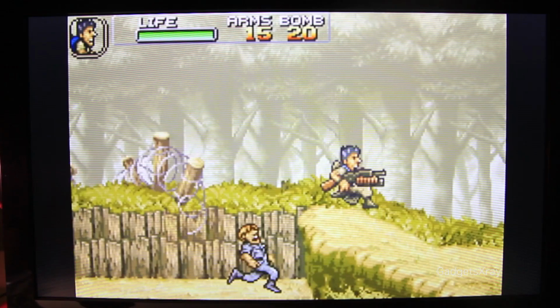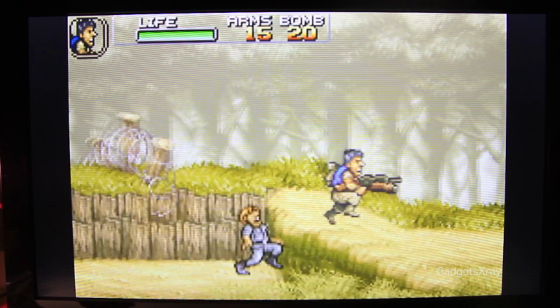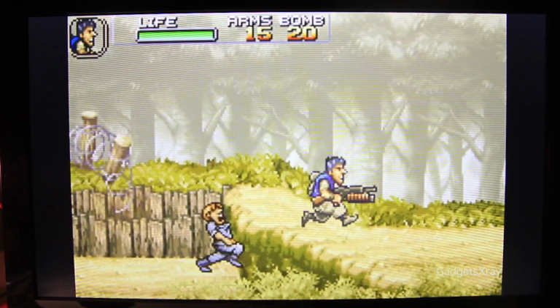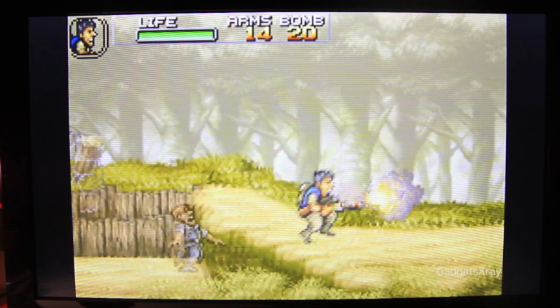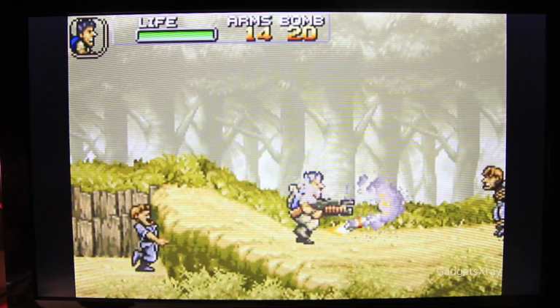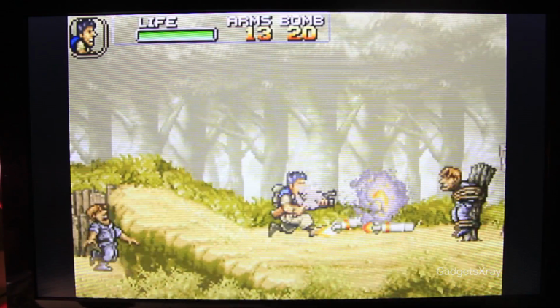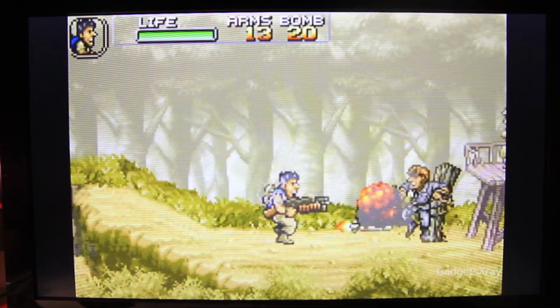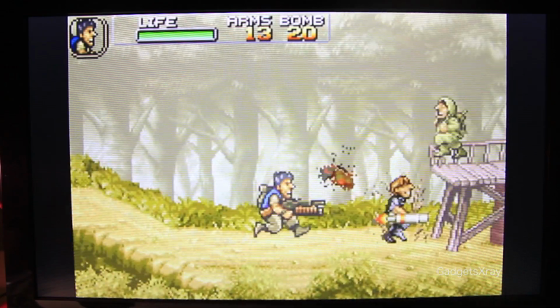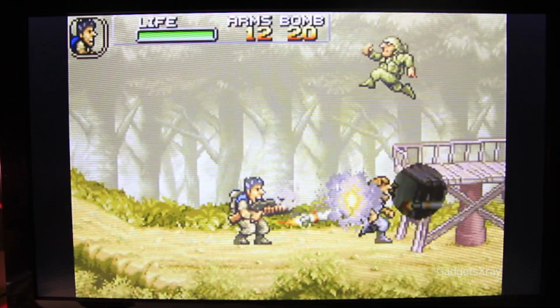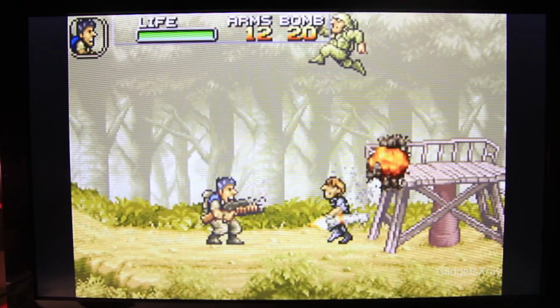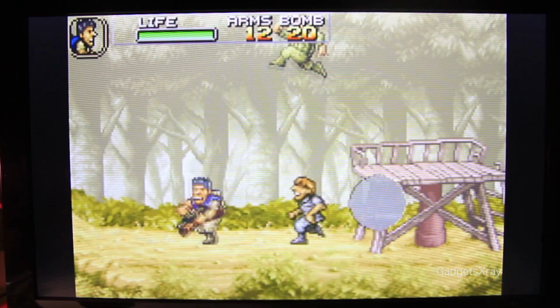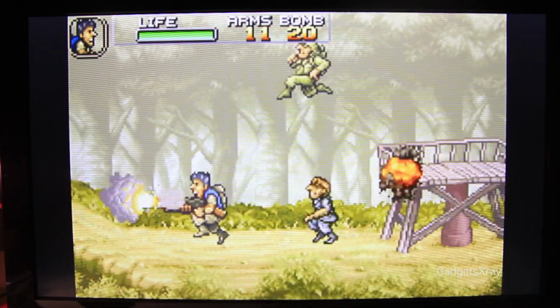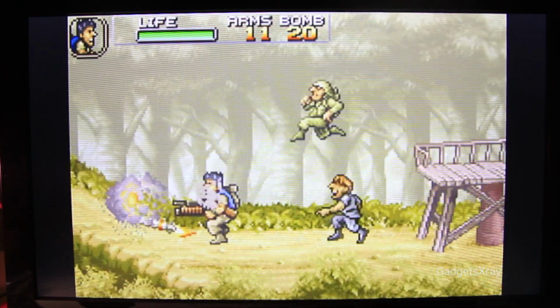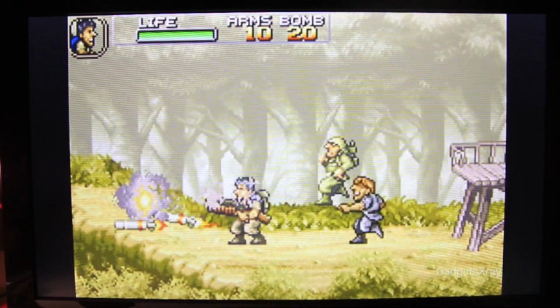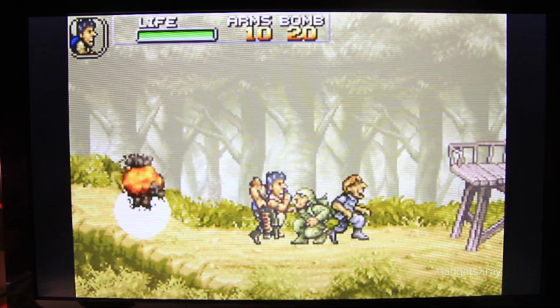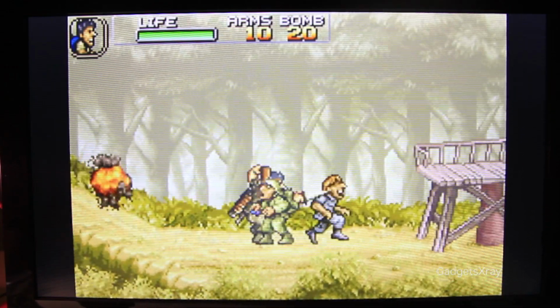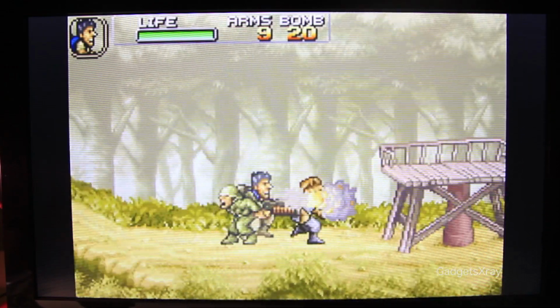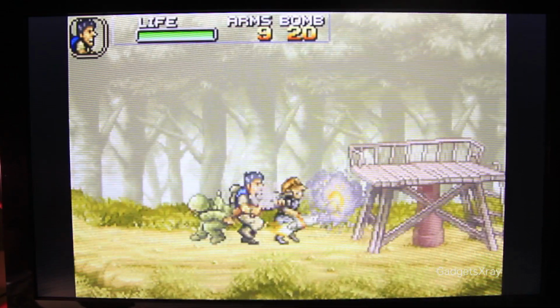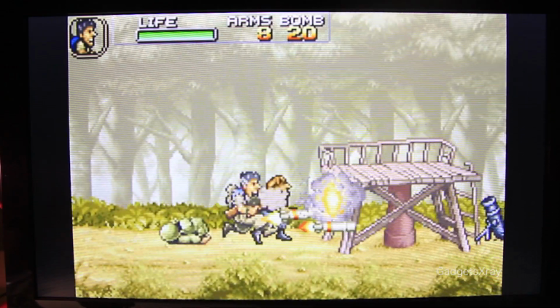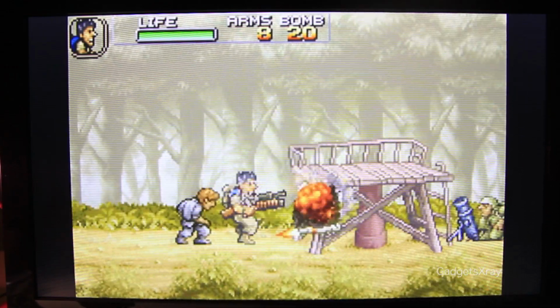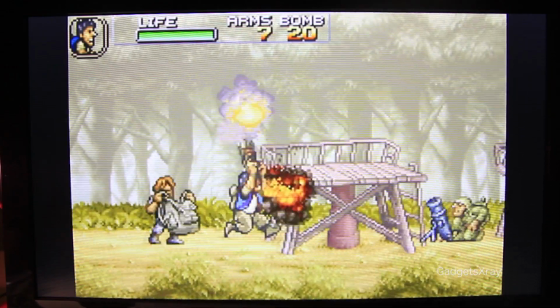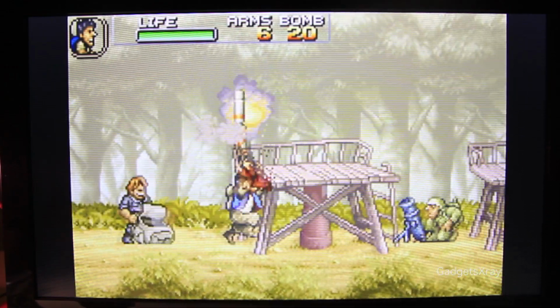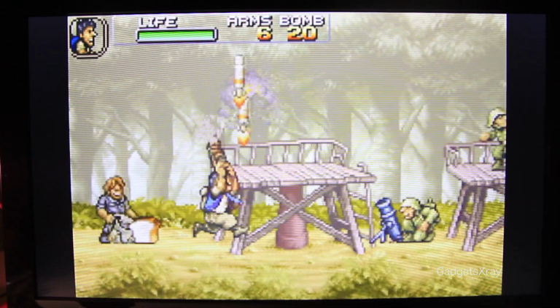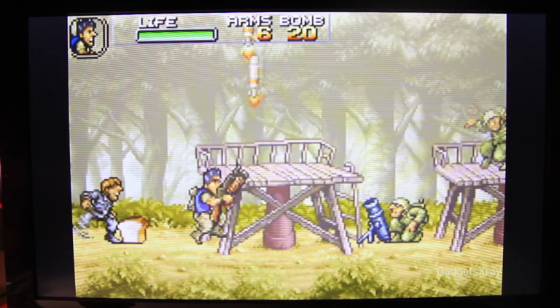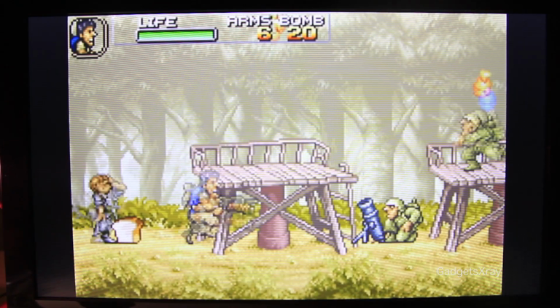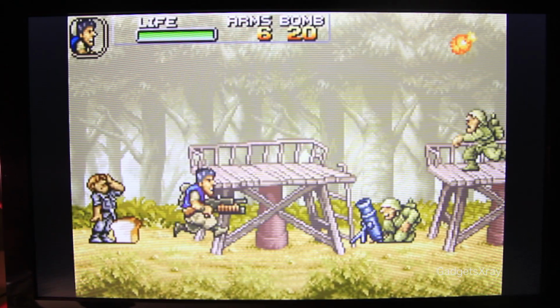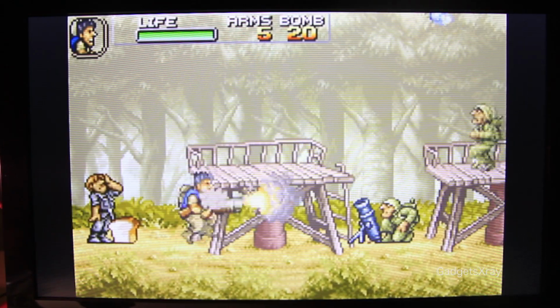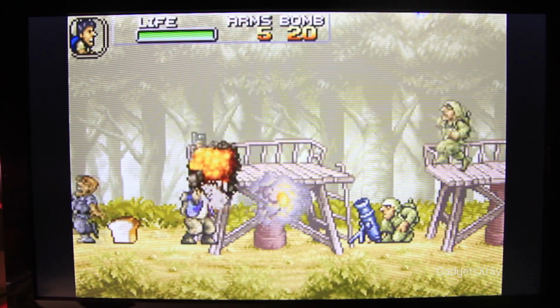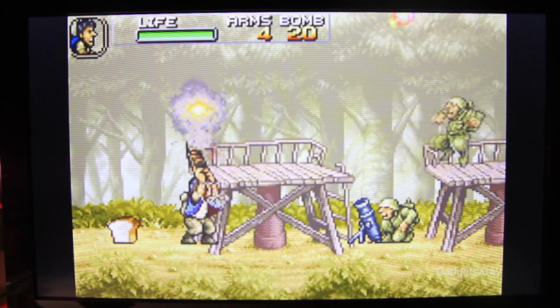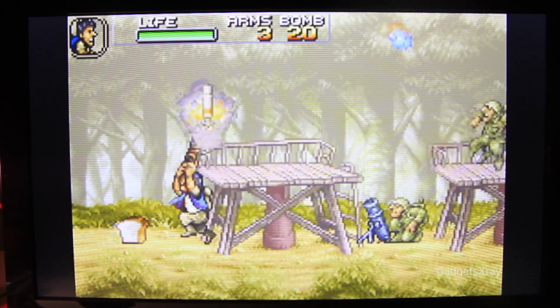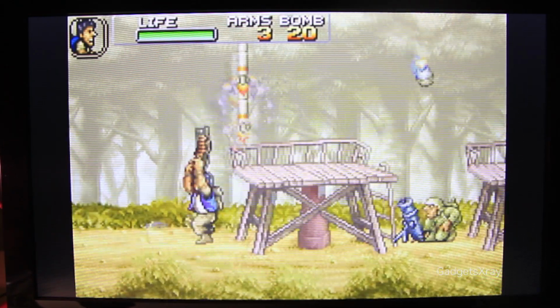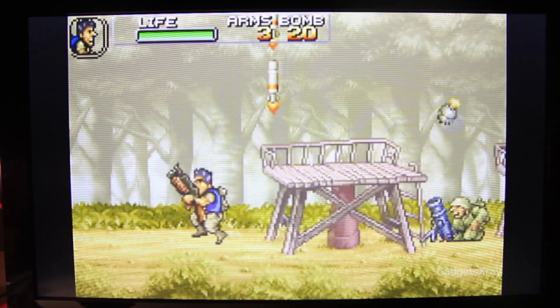If you want to play a Game Boy Advance on your big TV, this is how to do it, coming up after the intro.